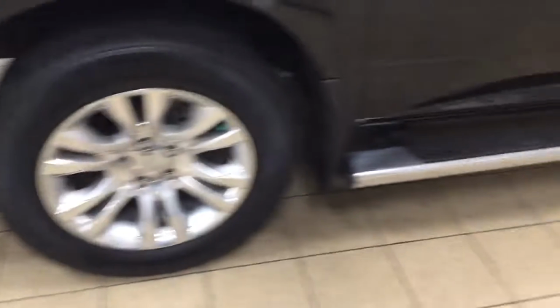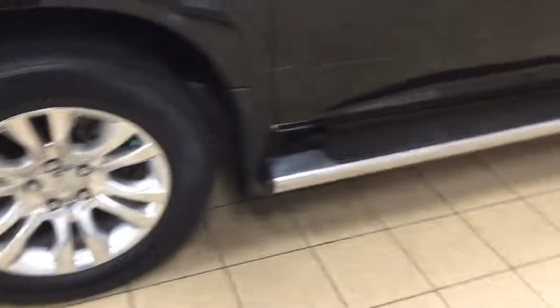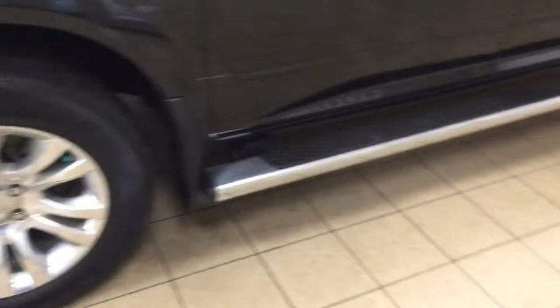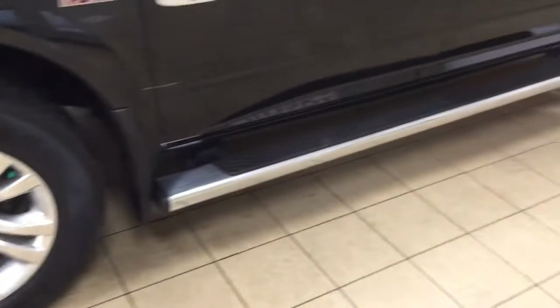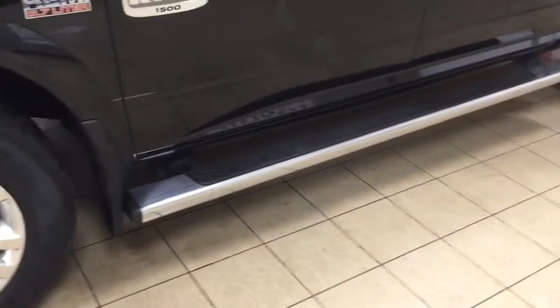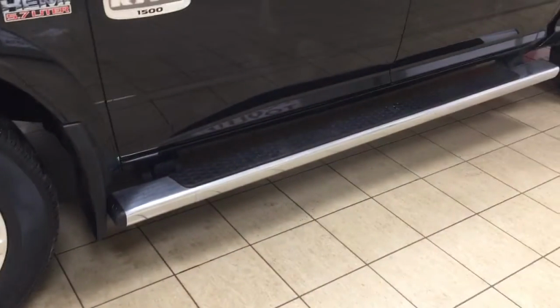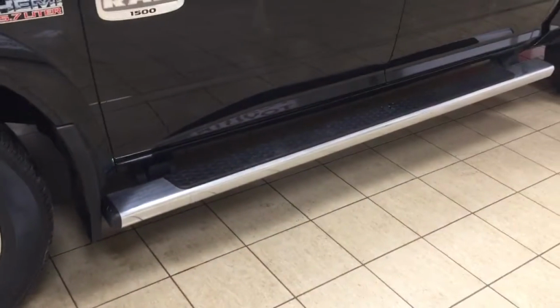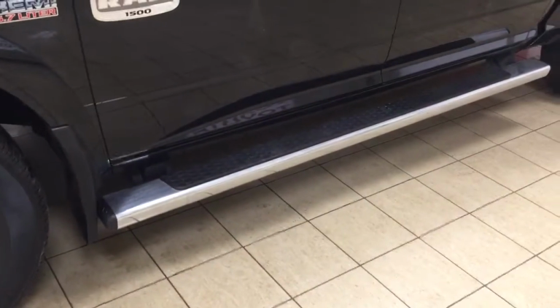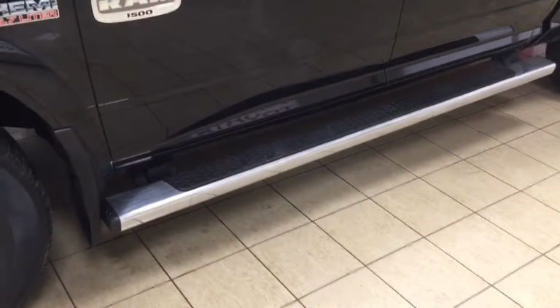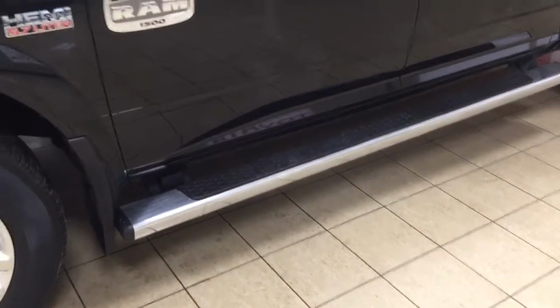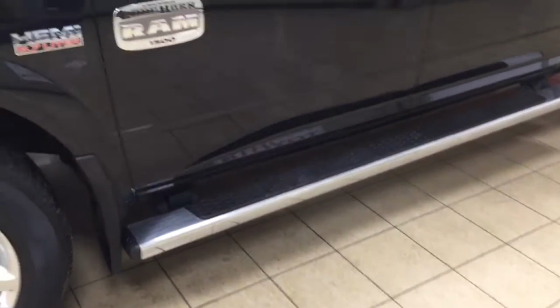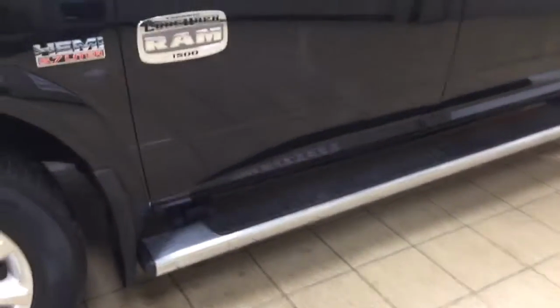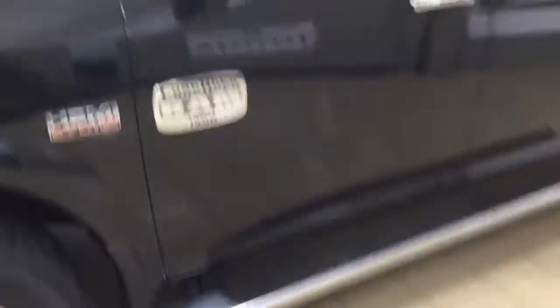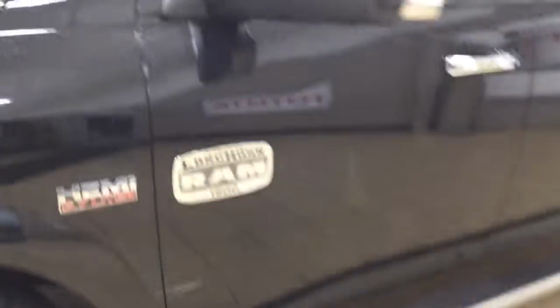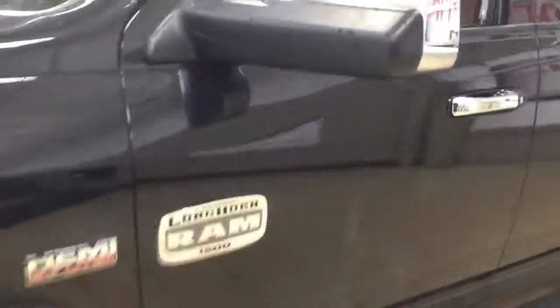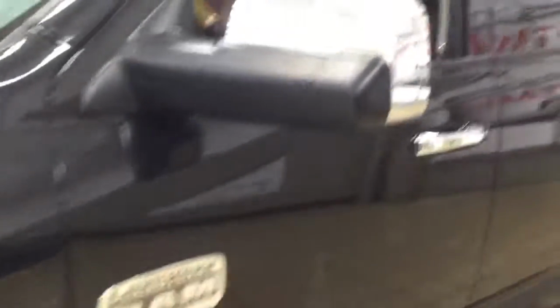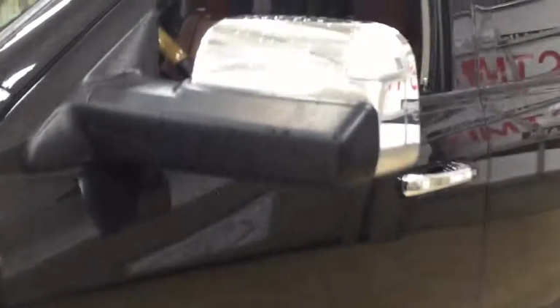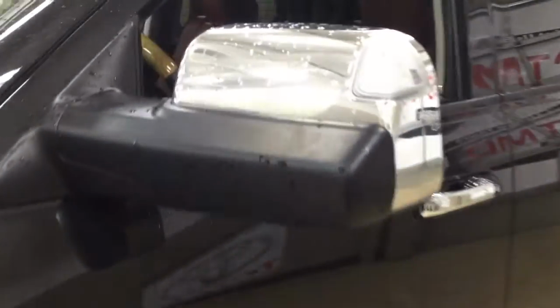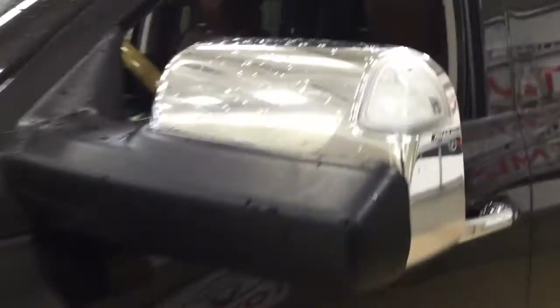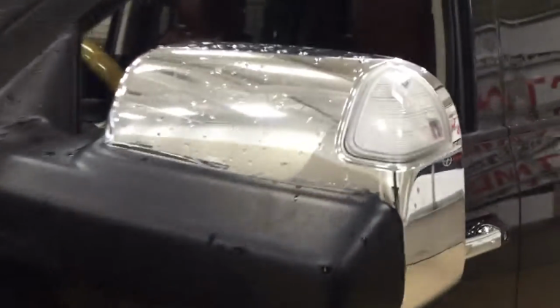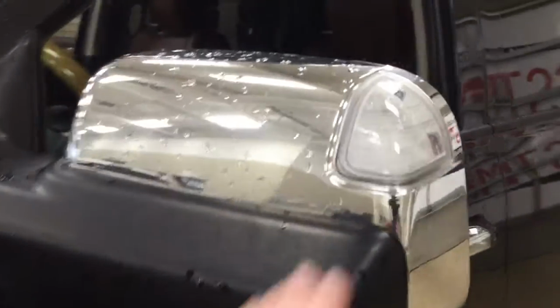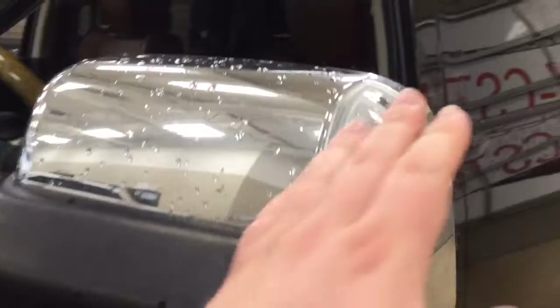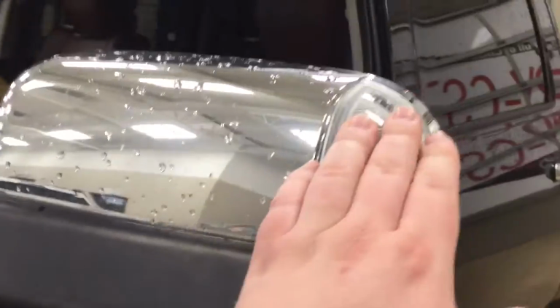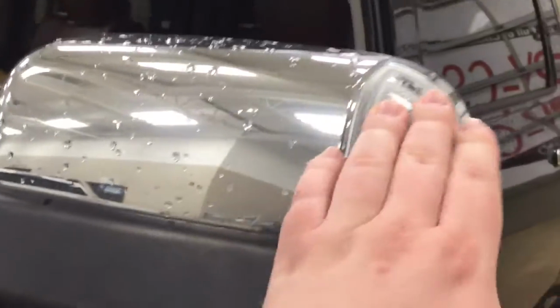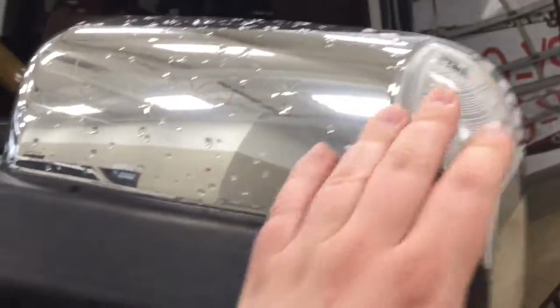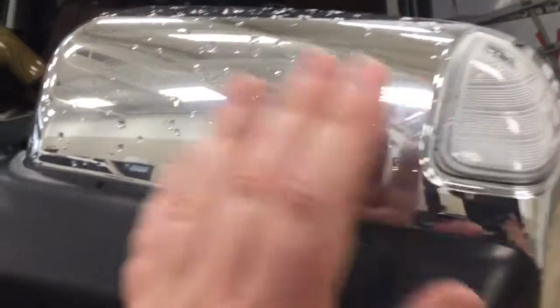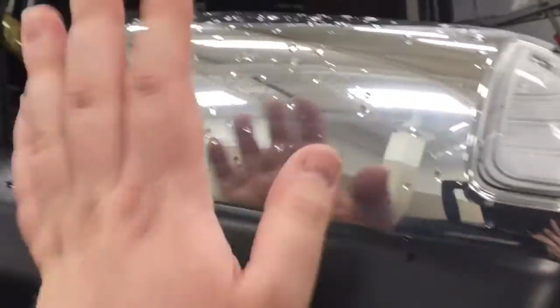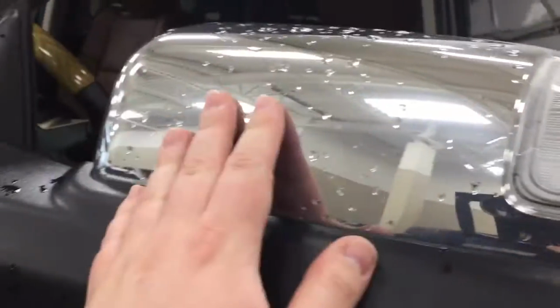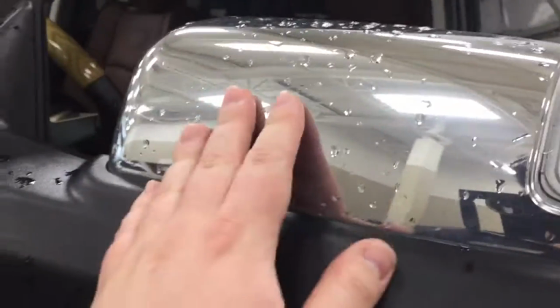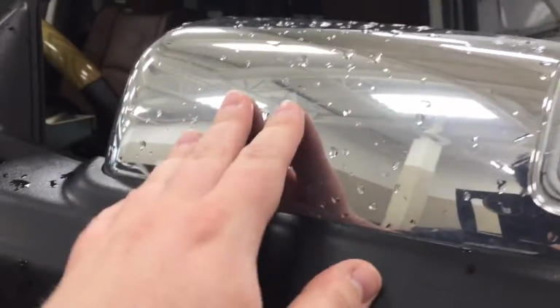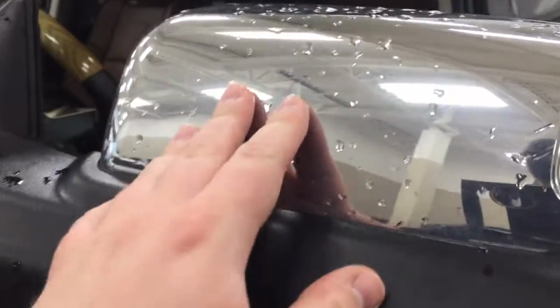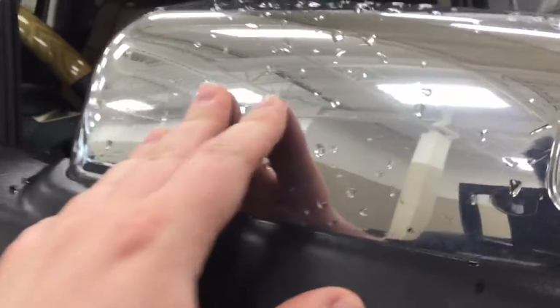Over on your passenger side you'll also find the block heater as well as your 20-inch aluminum alloy wheels. You also have your running boards, and if we take a look up top you have your integrated signal lamps as well as your heated mirrors.